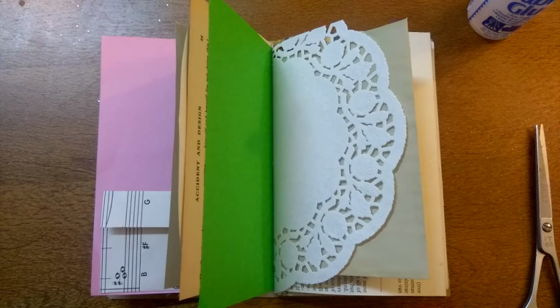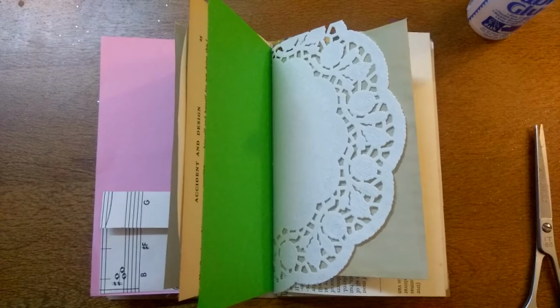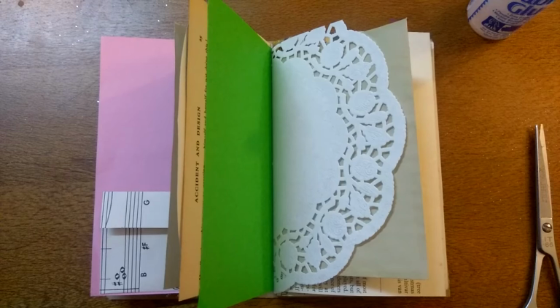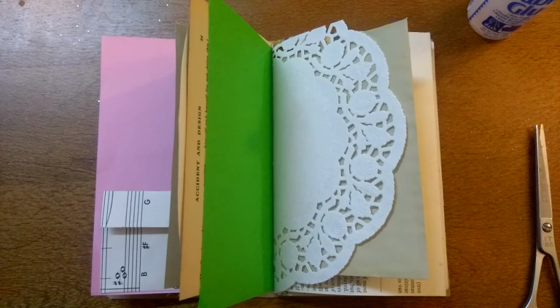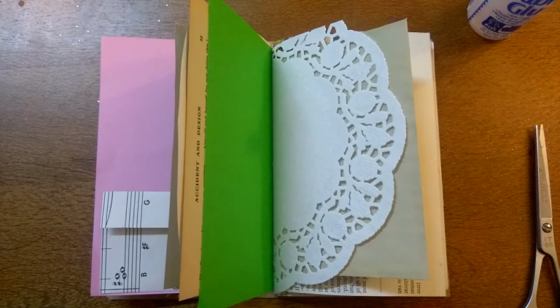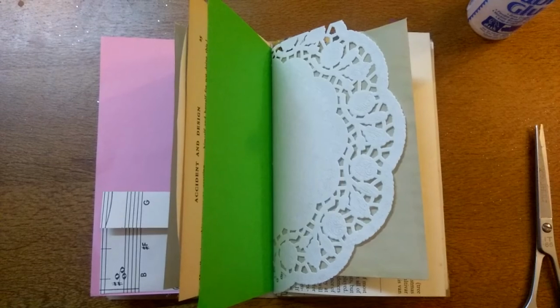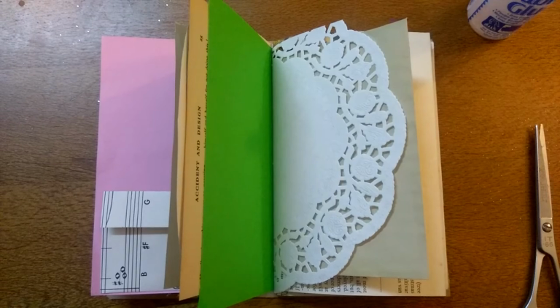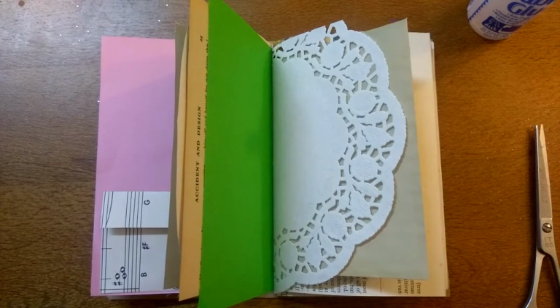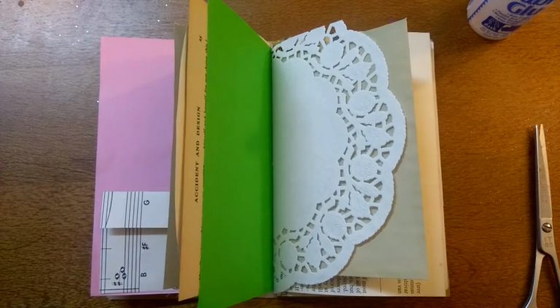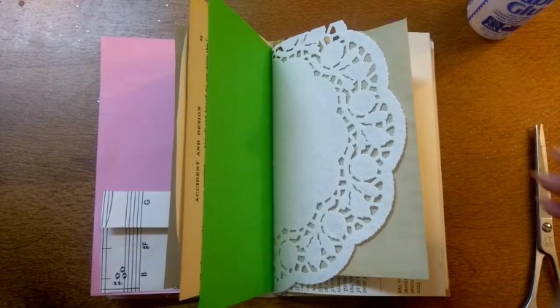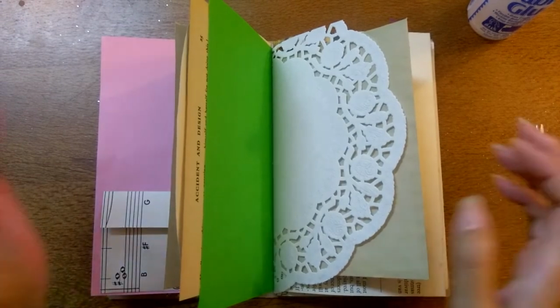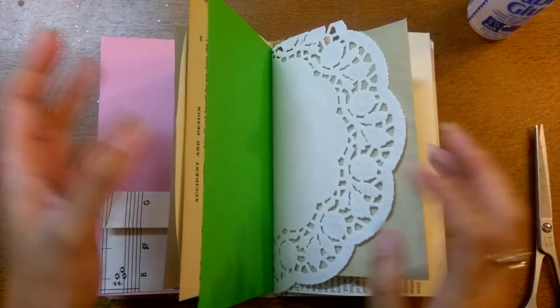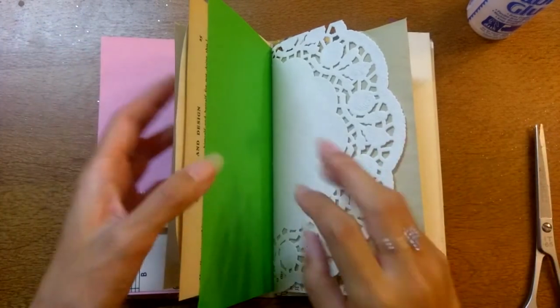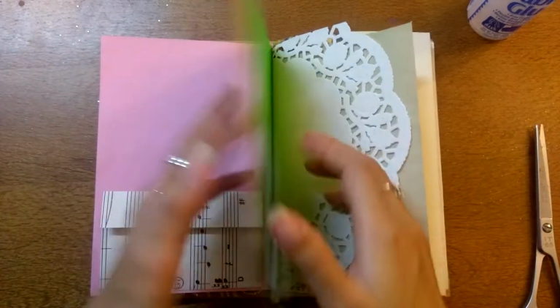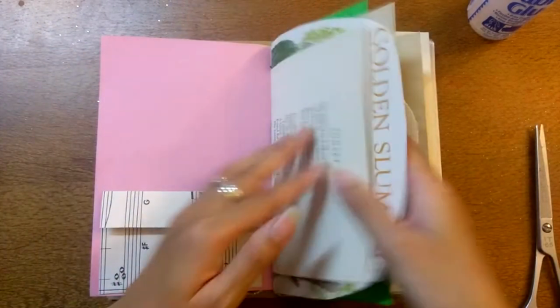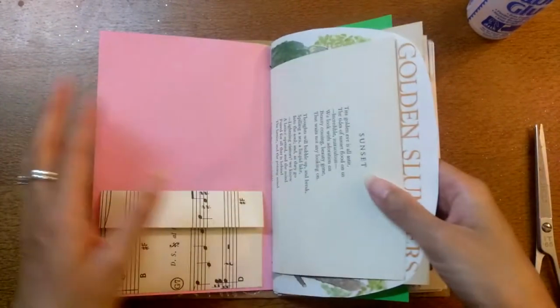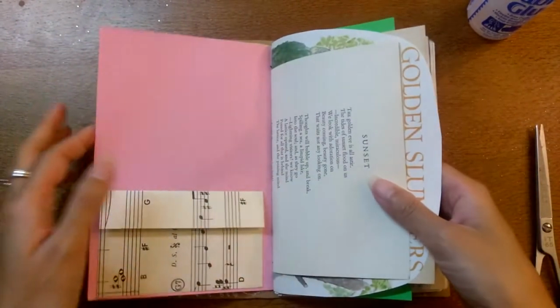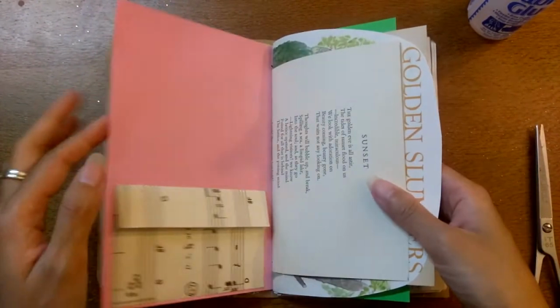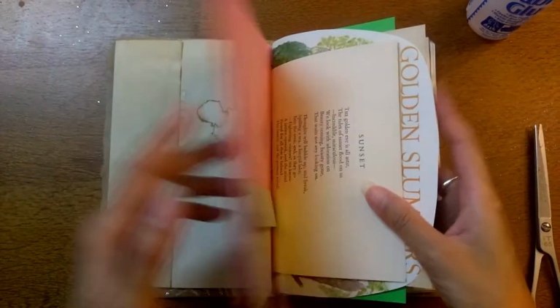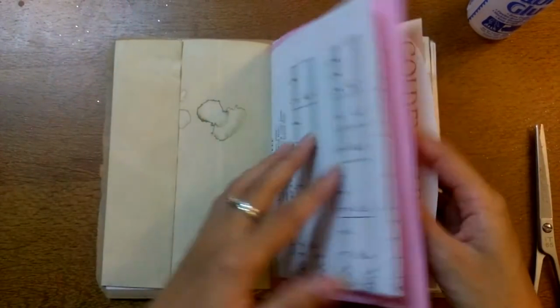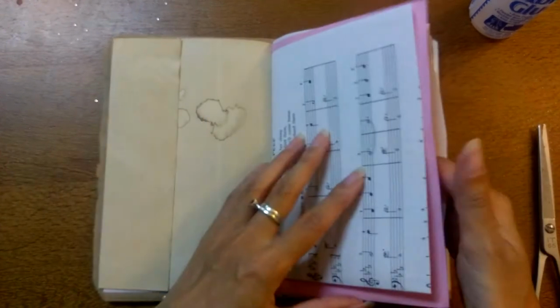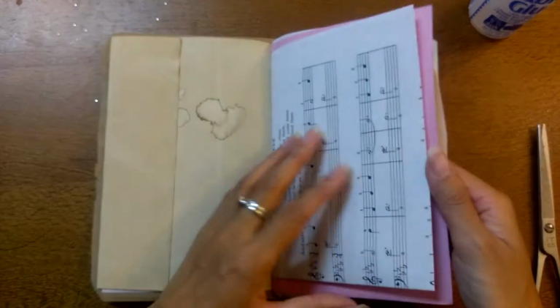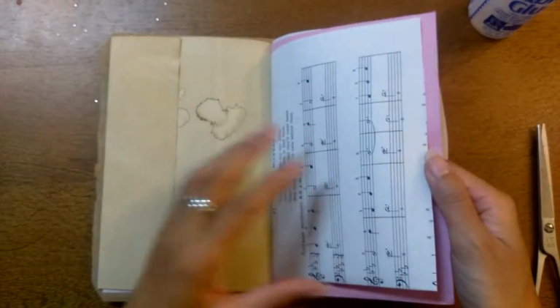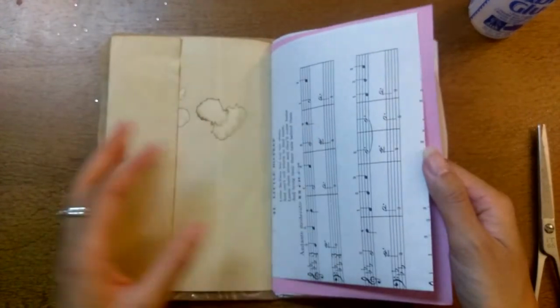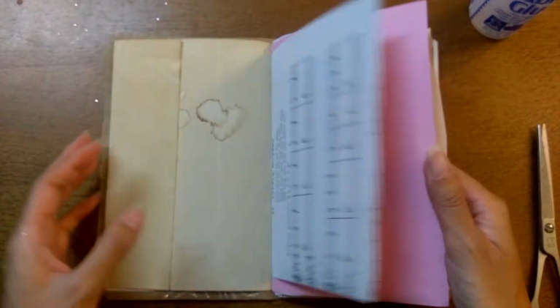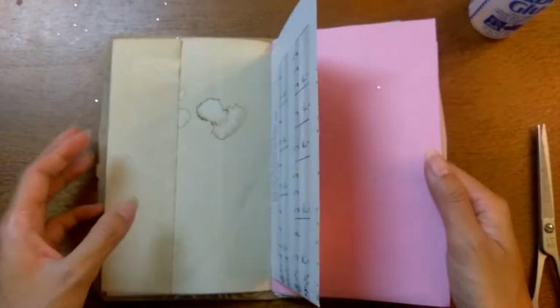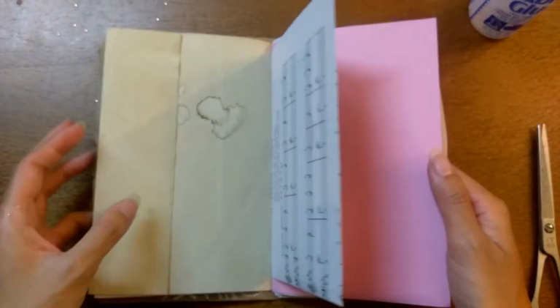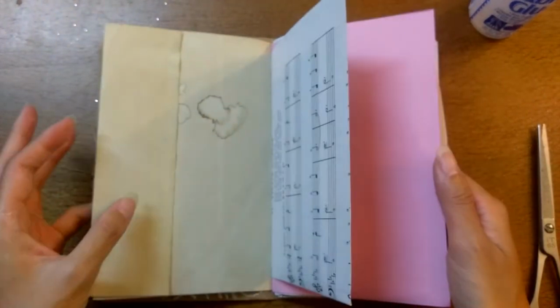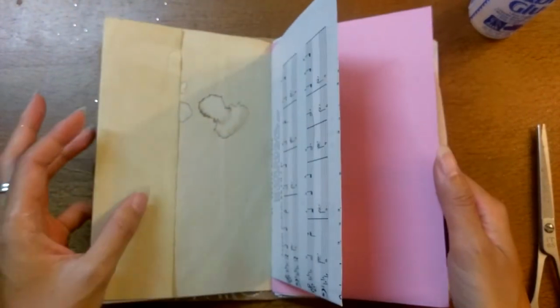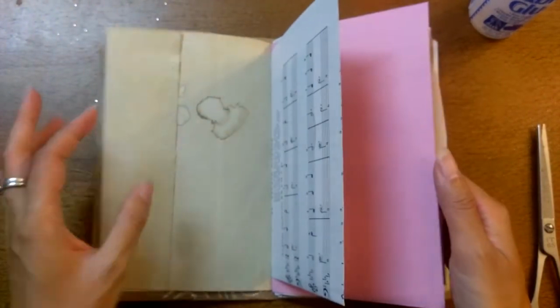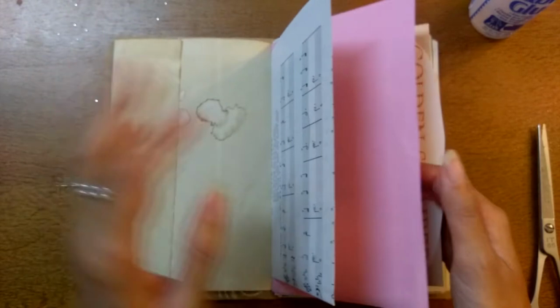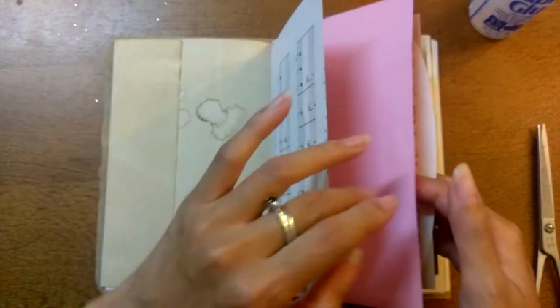Hi everyone, back again. Okay, so part two of embellishing.